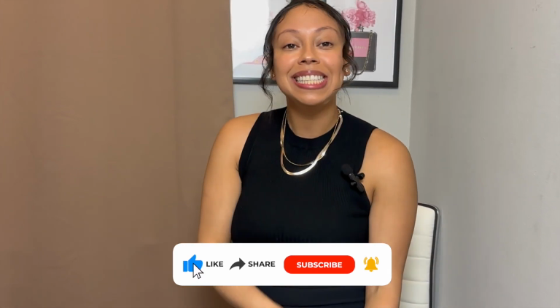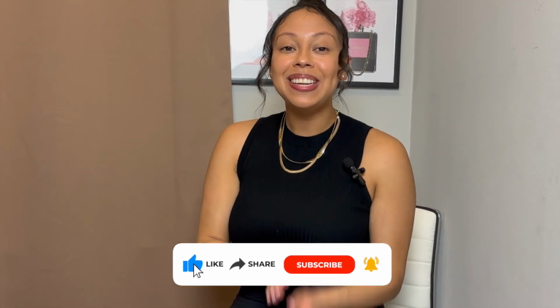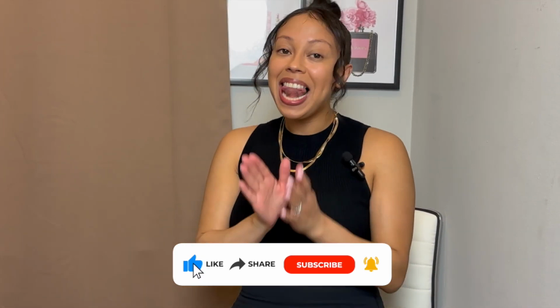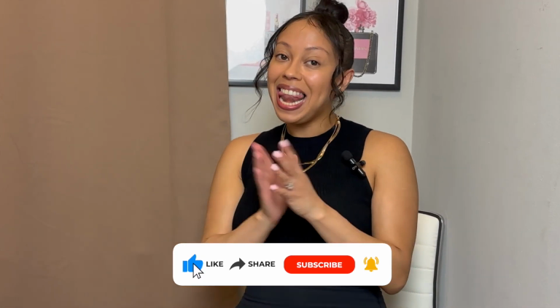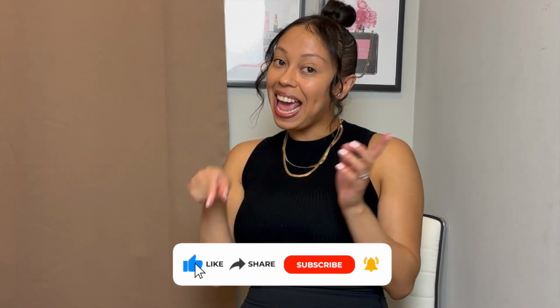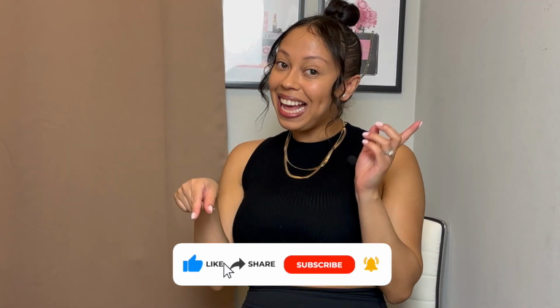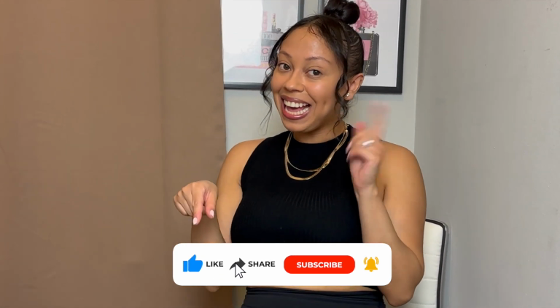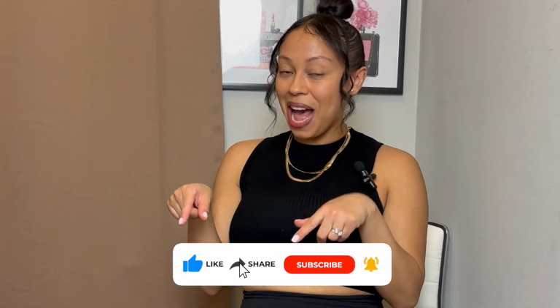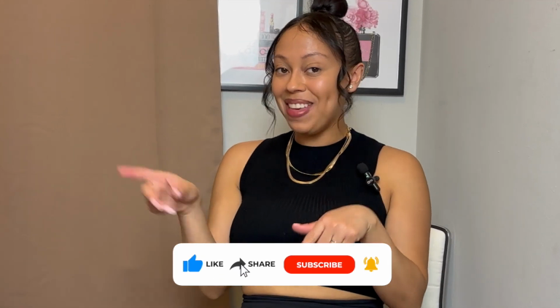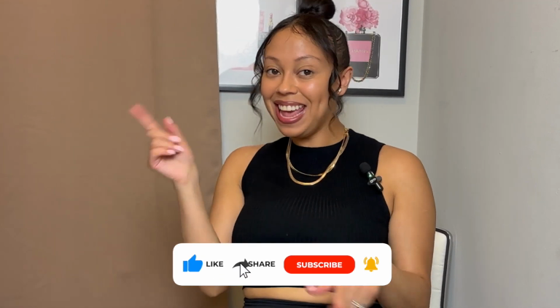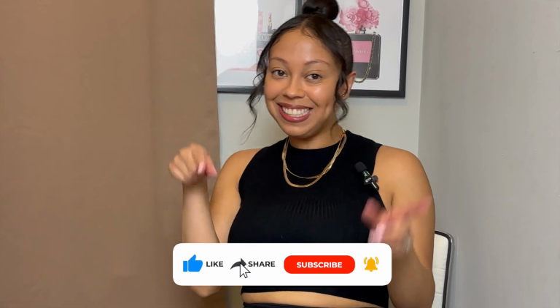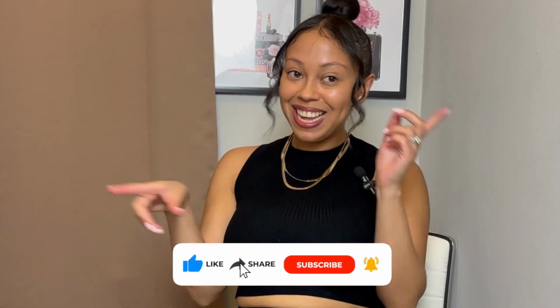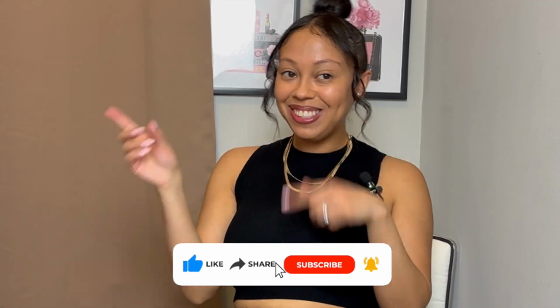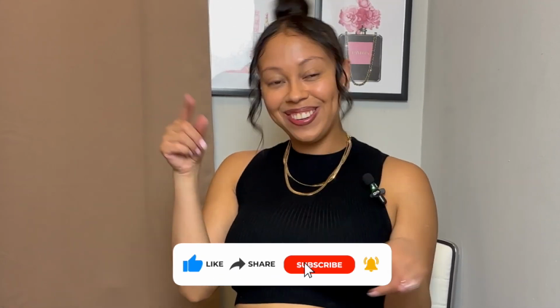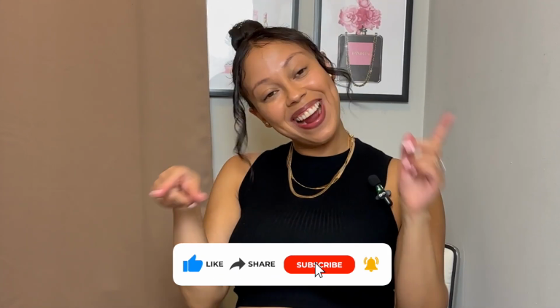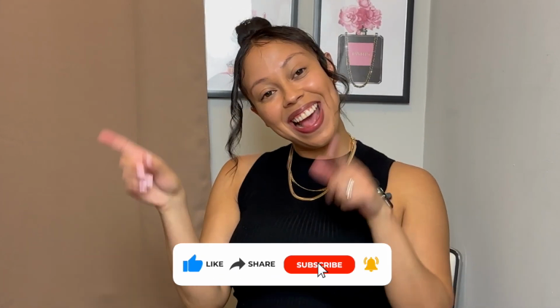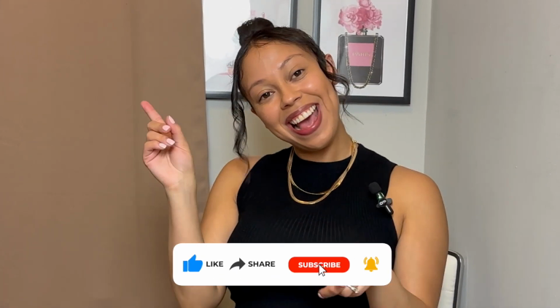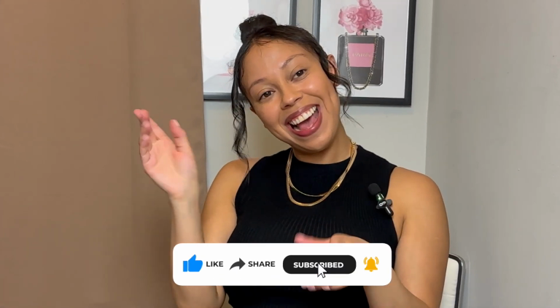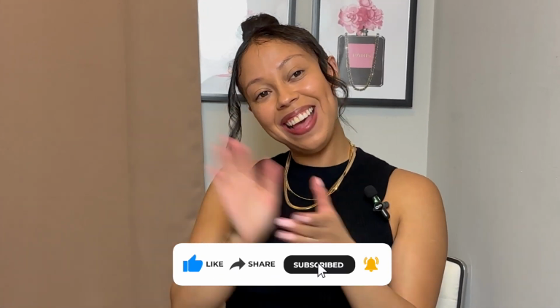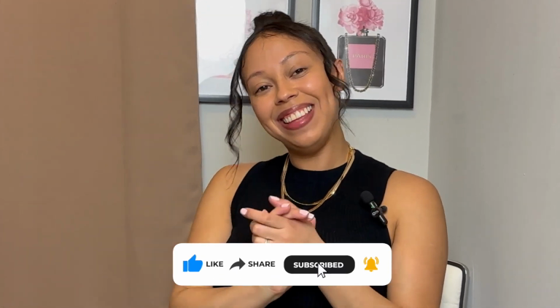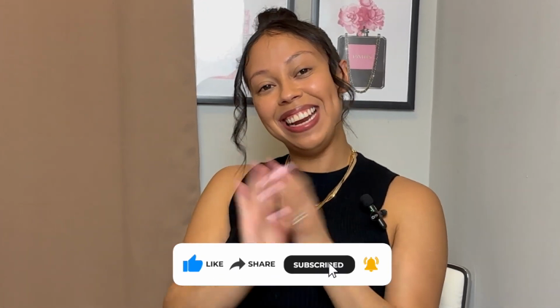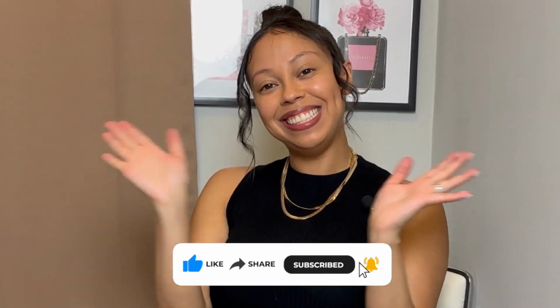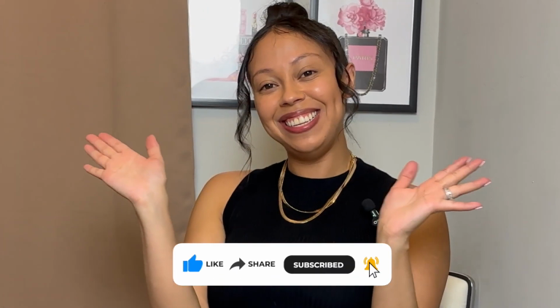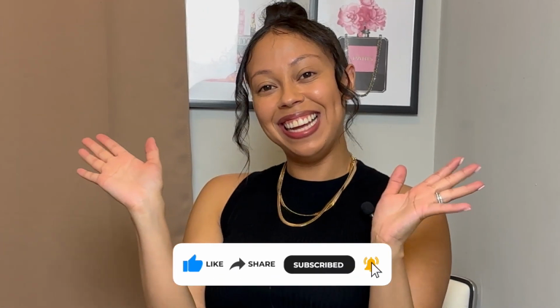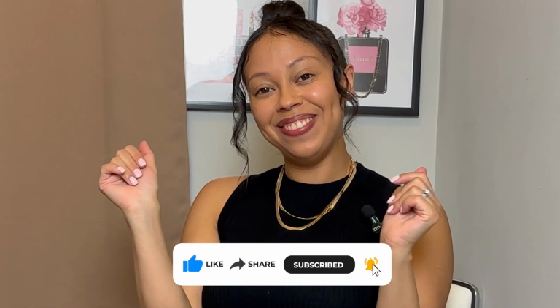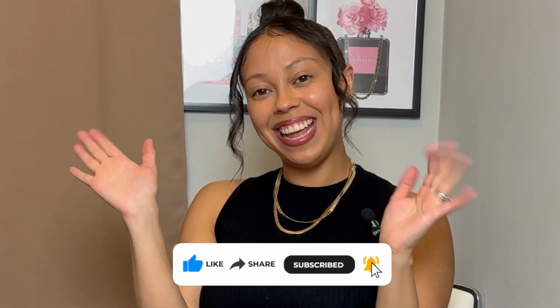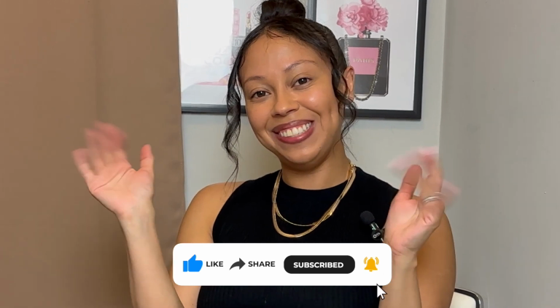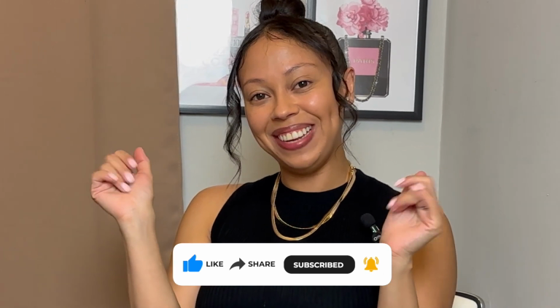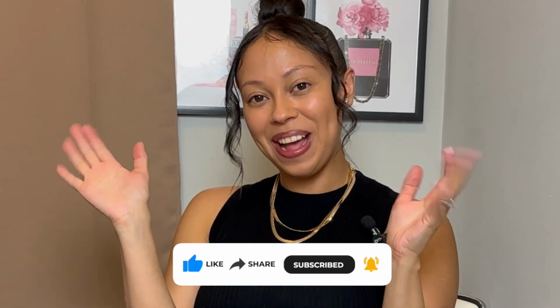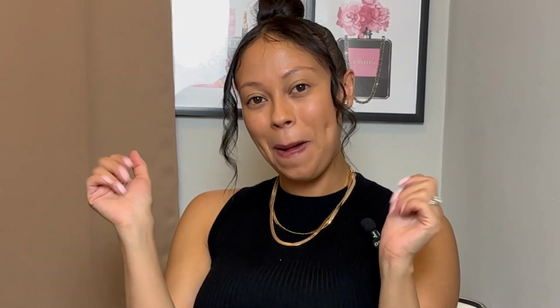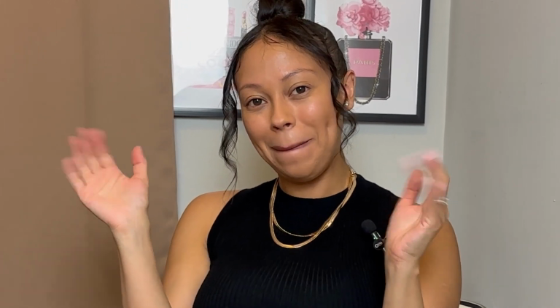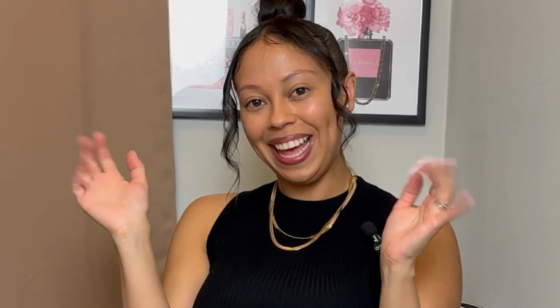That's everything I purchased in this haul. If you enjoyed today's video, don't forget to like, comment, and subscribe, and I'll see you guys in my next video. Bye!